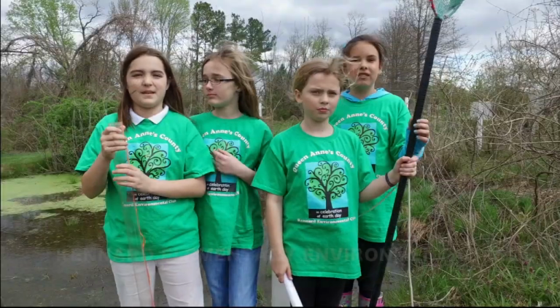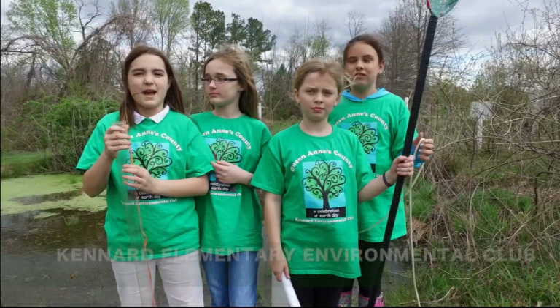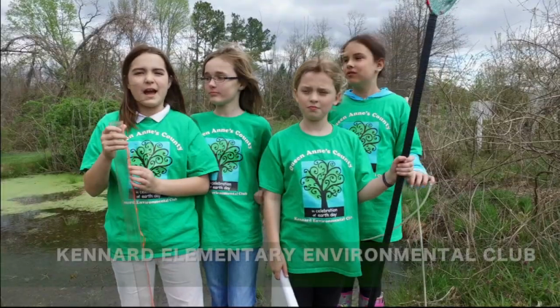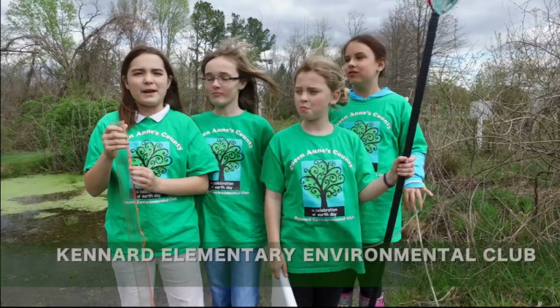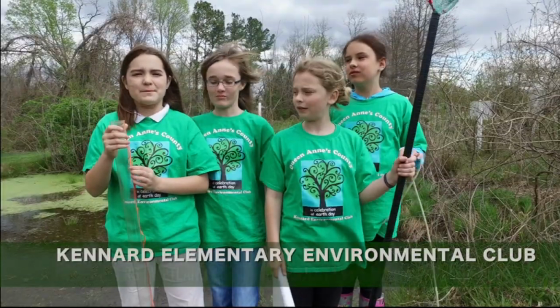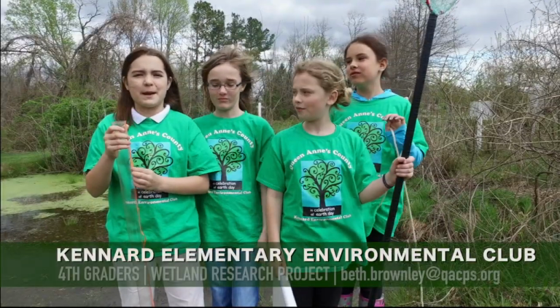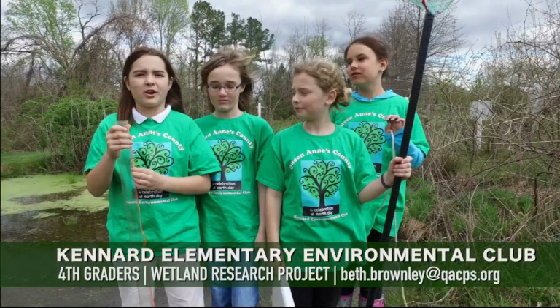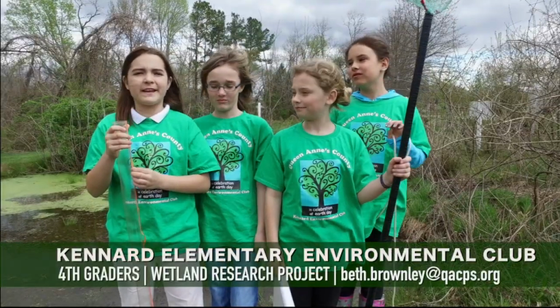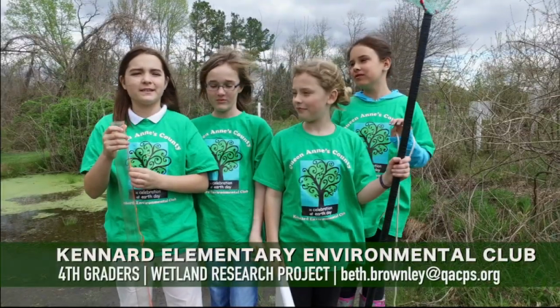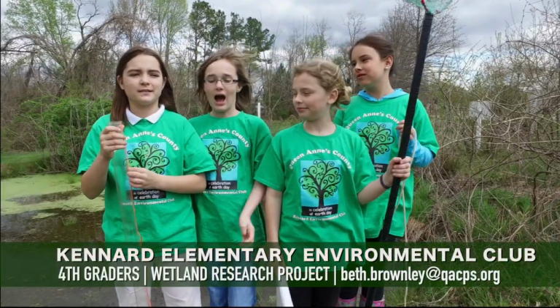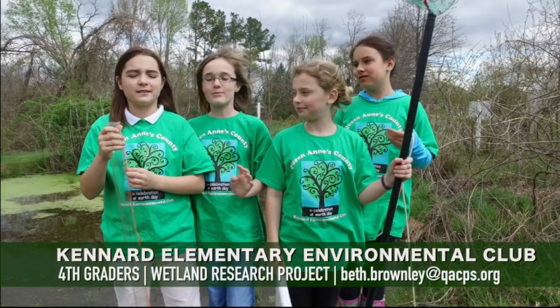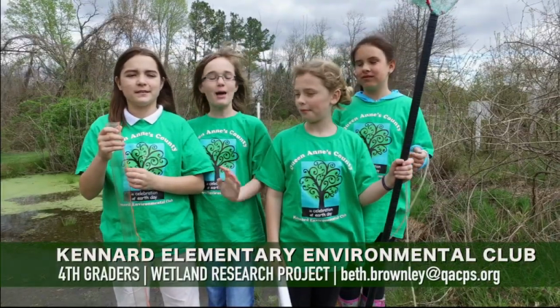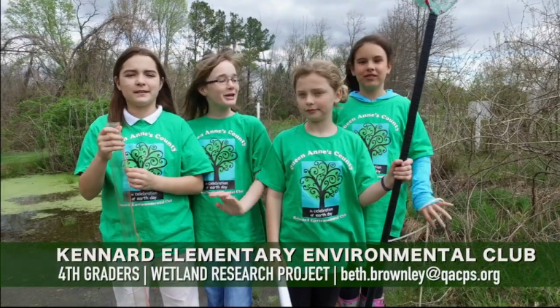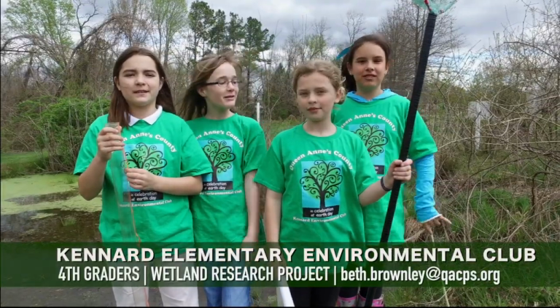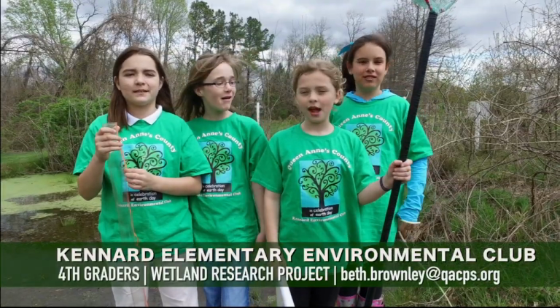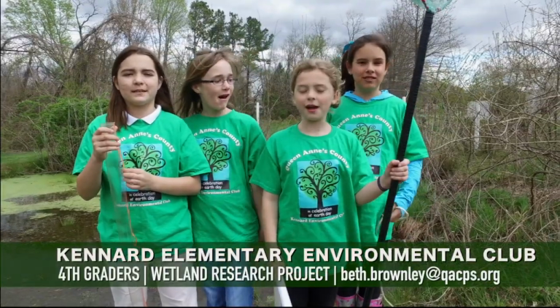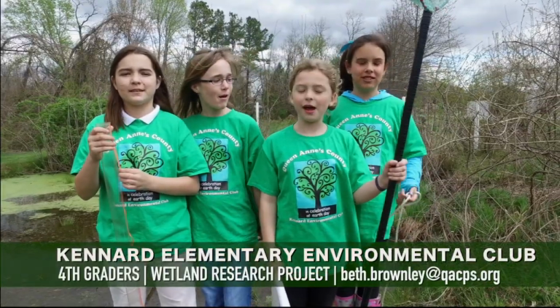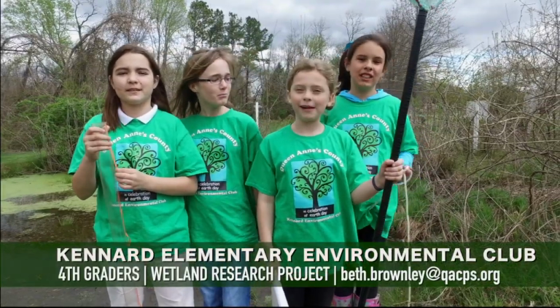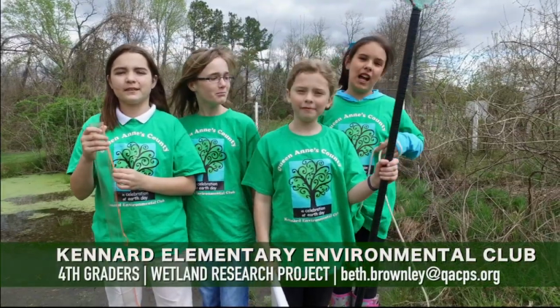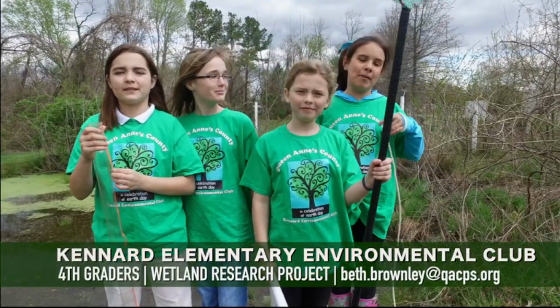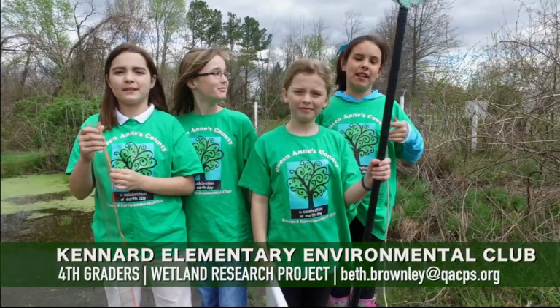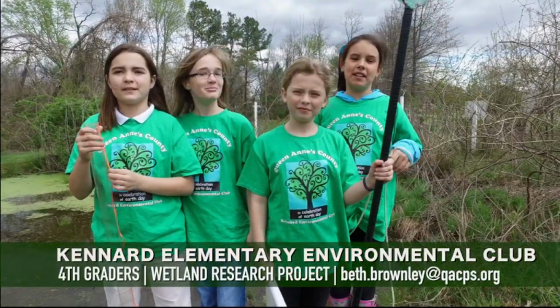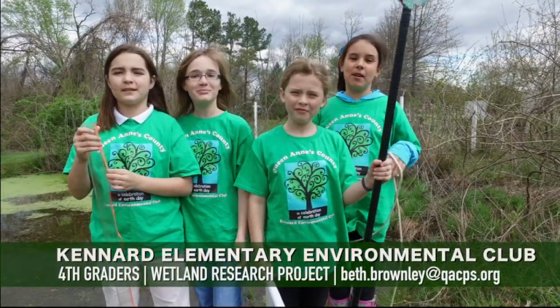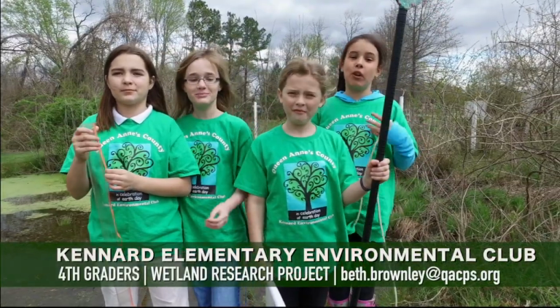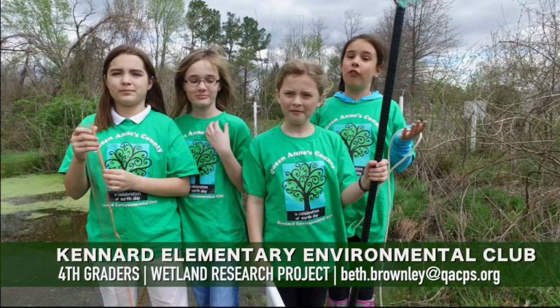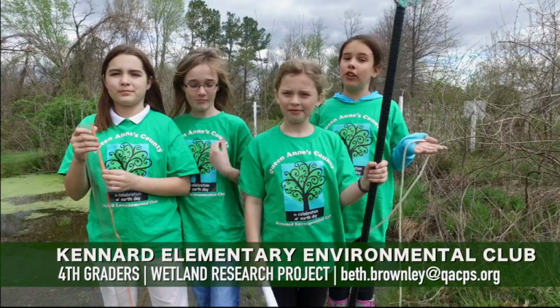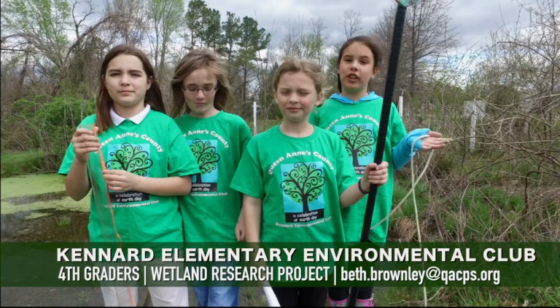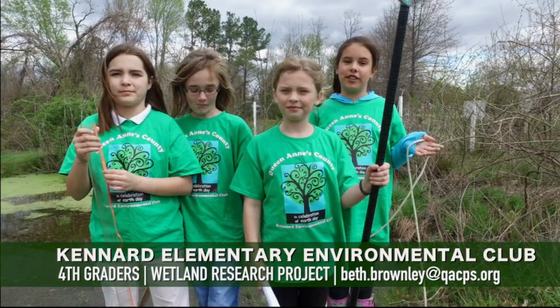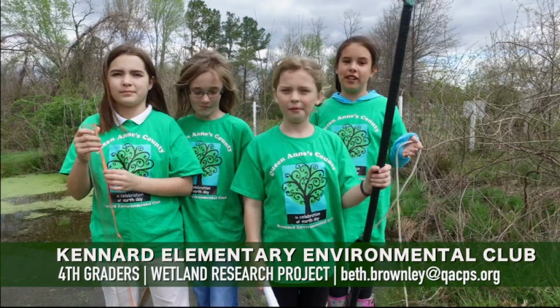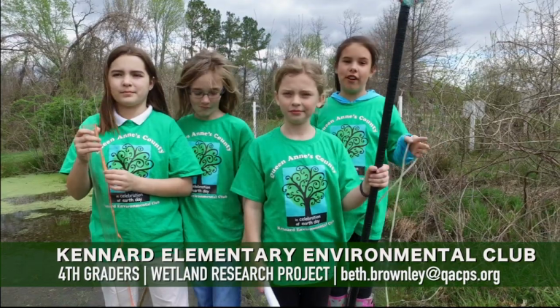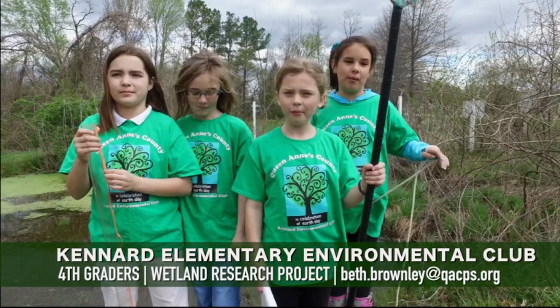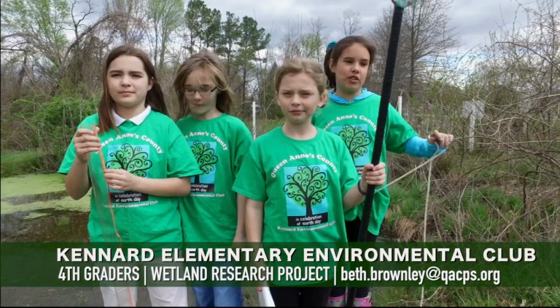Hi, my name is Anne Marie. I'm Emmy. I'm Emma. I'm Mackenzie, and we're all fourth graders at Kennard Elementary.